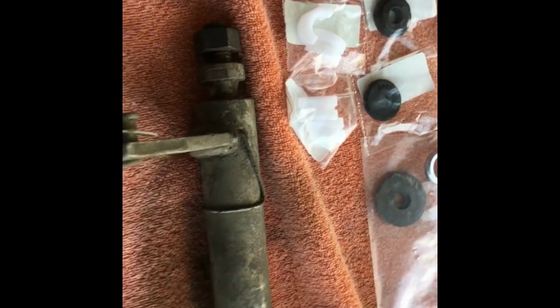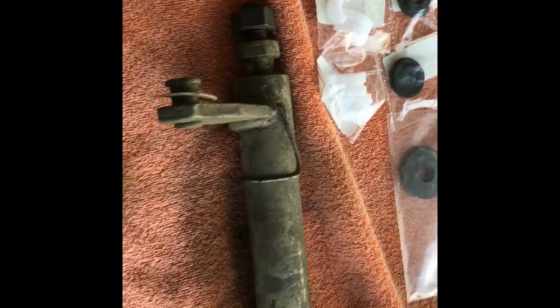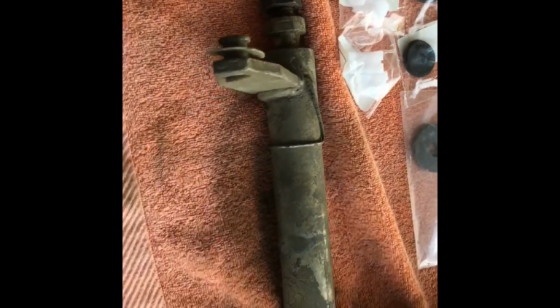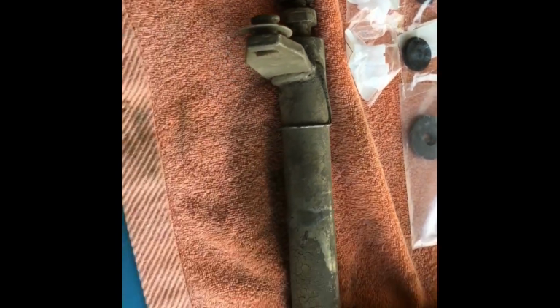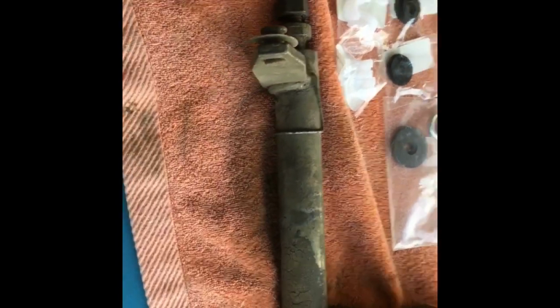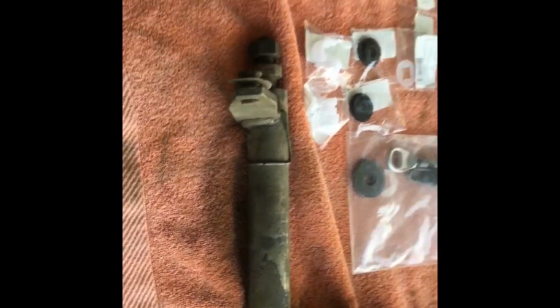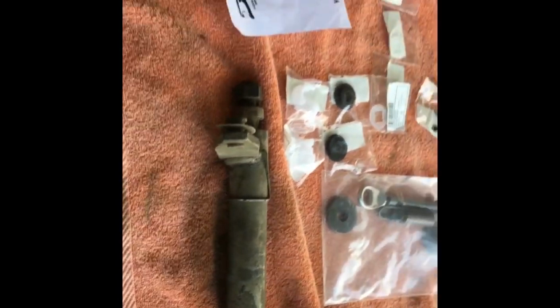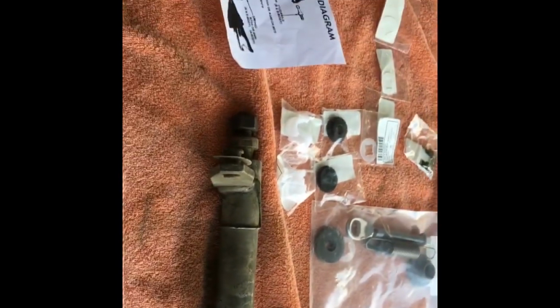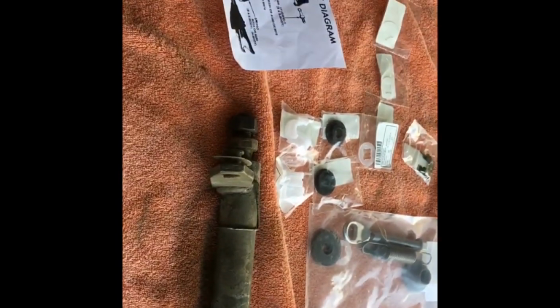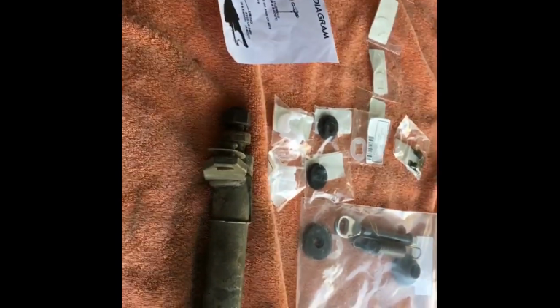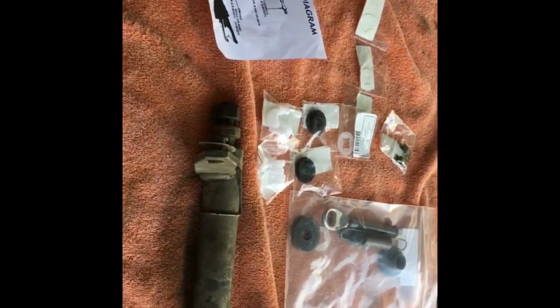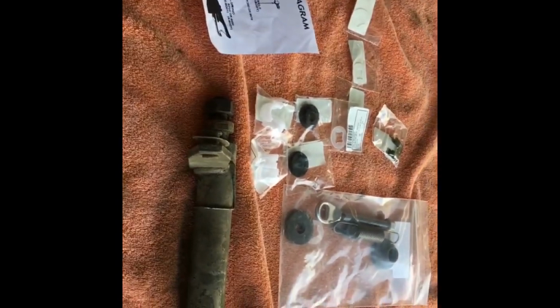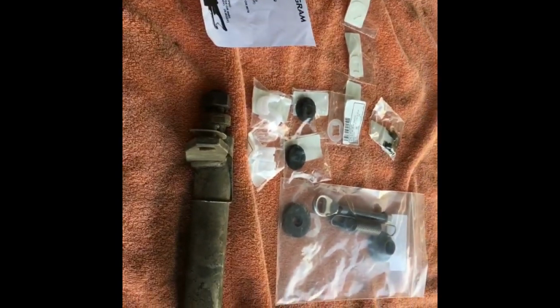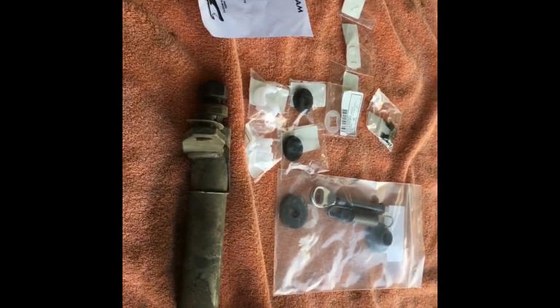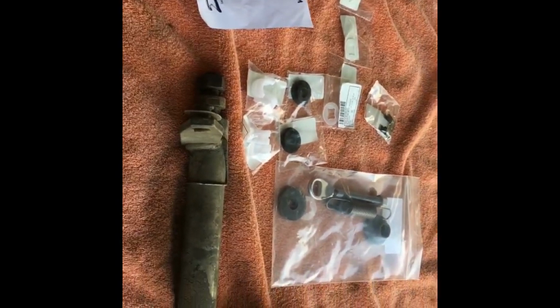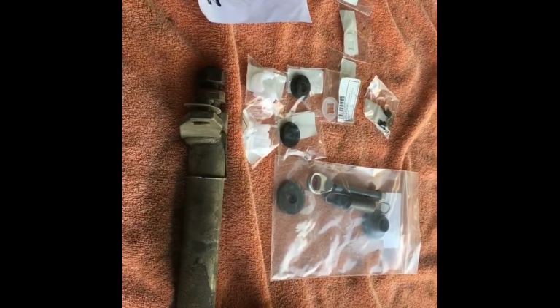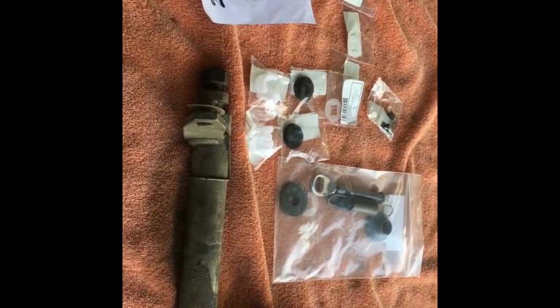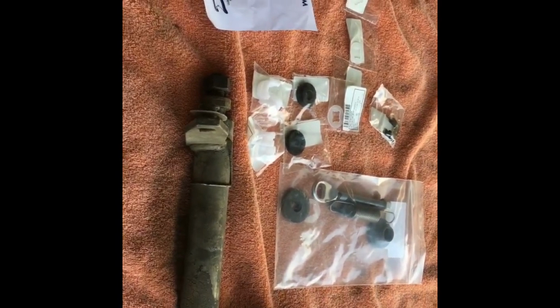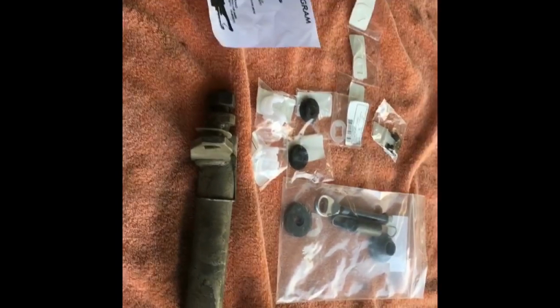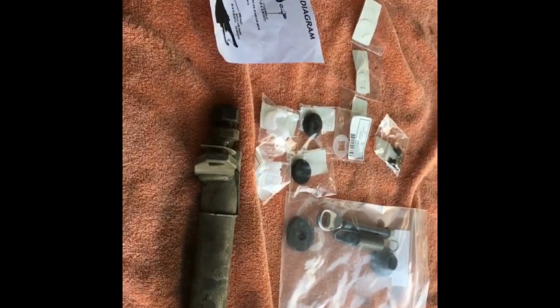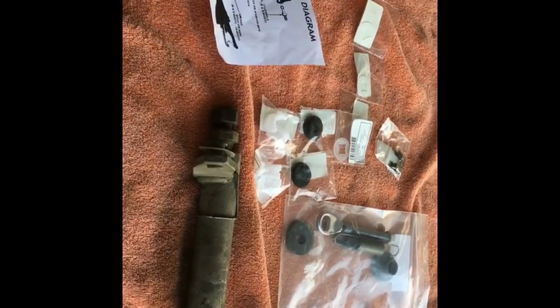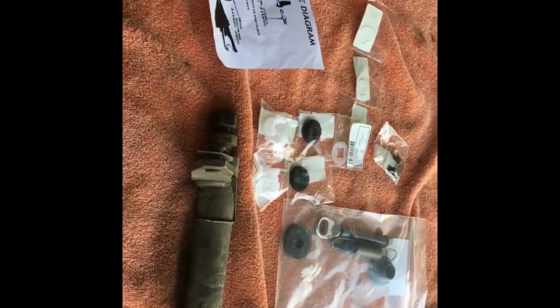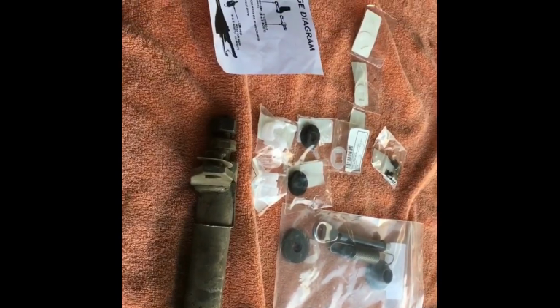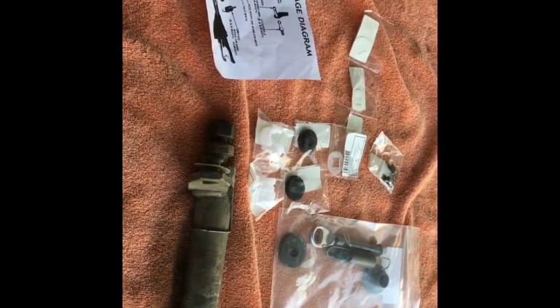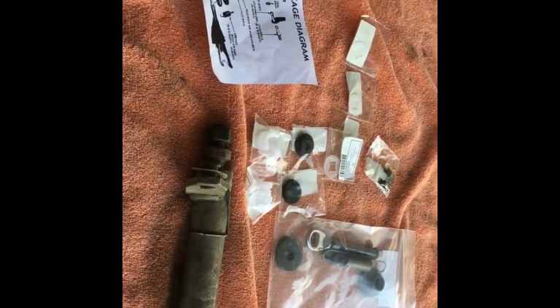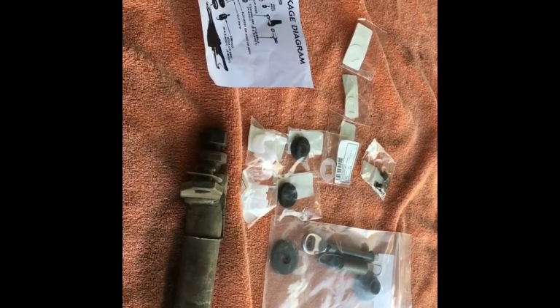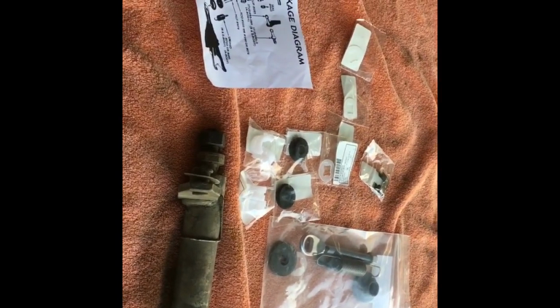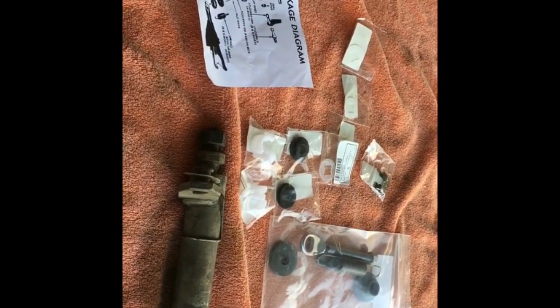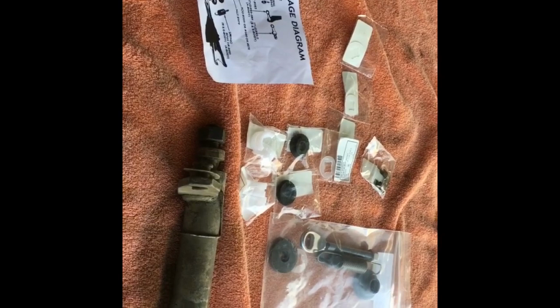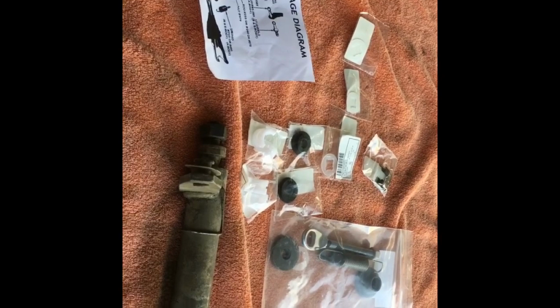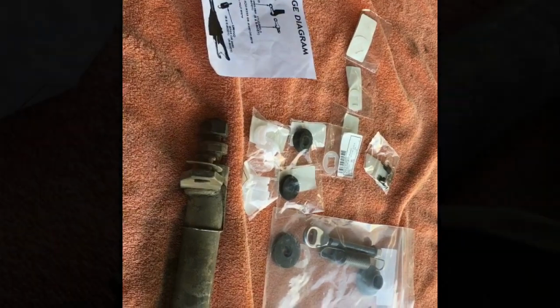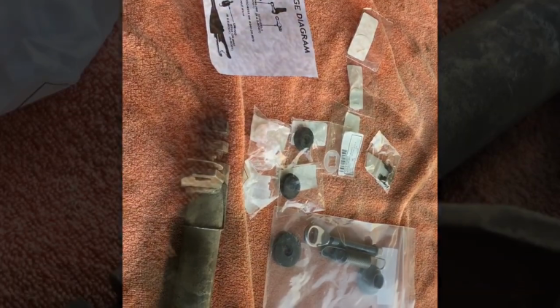So I'm gonna put all this together and slap it in place.